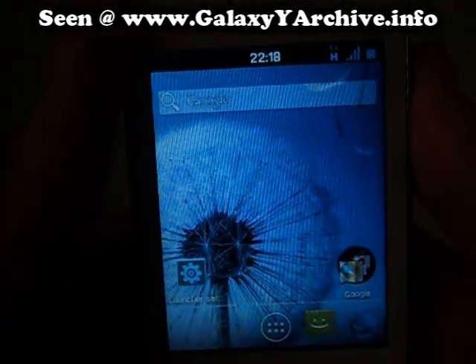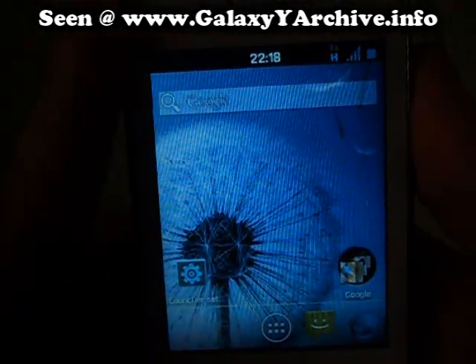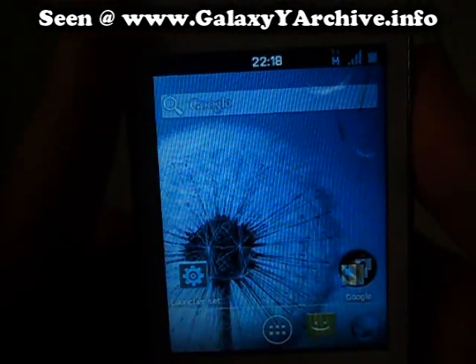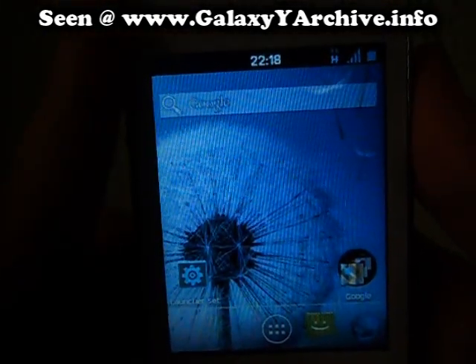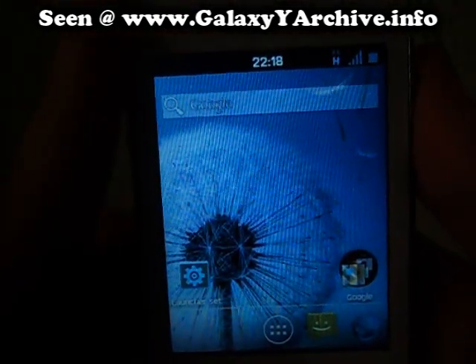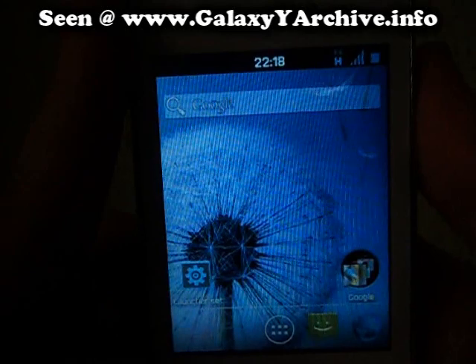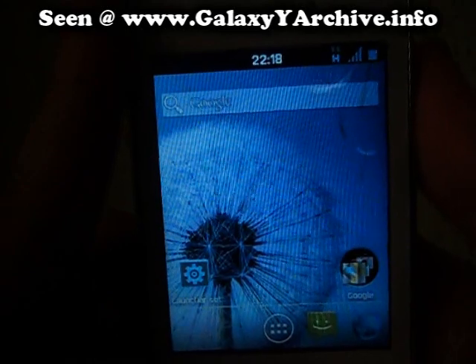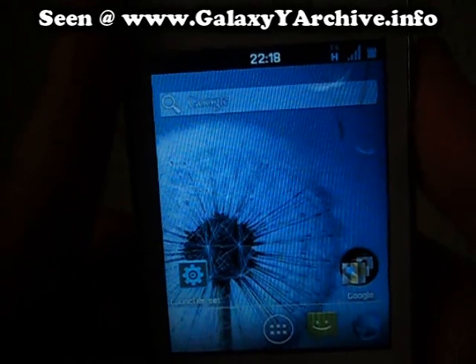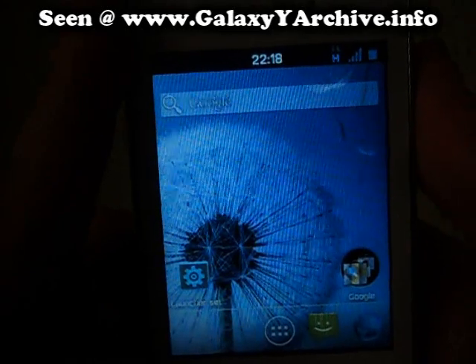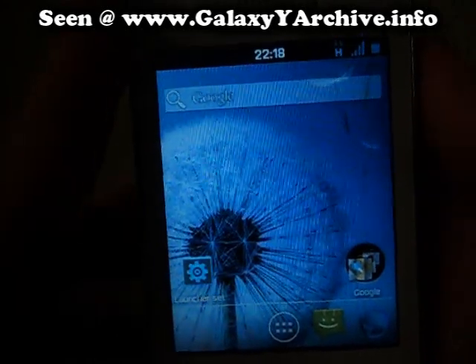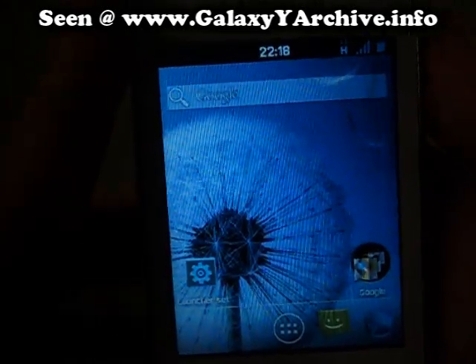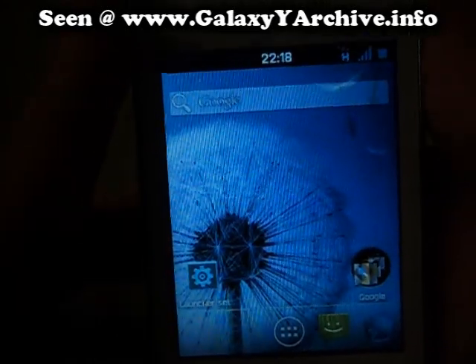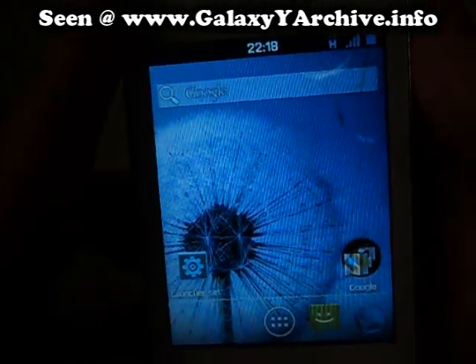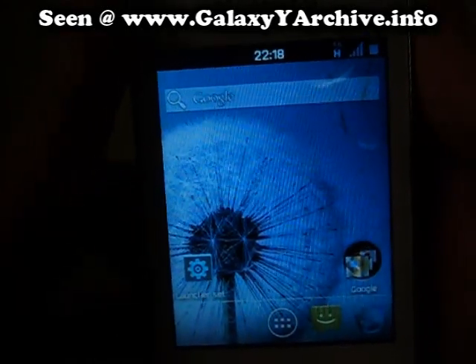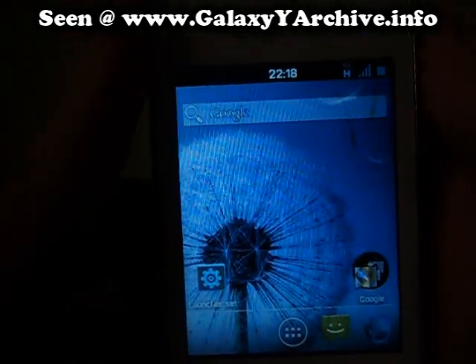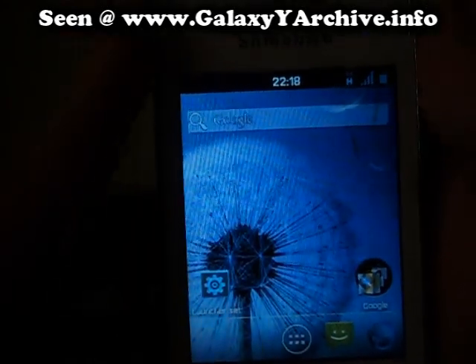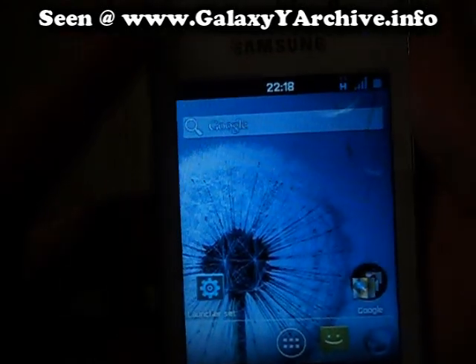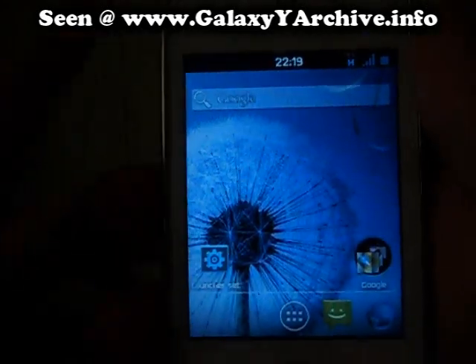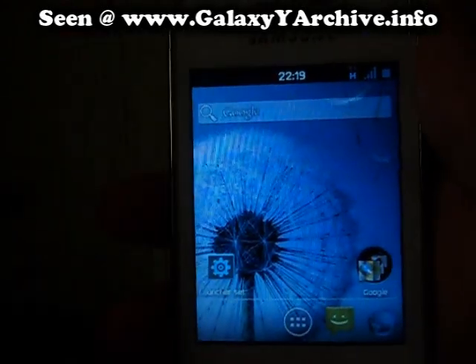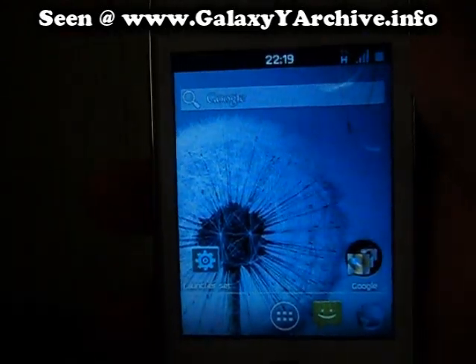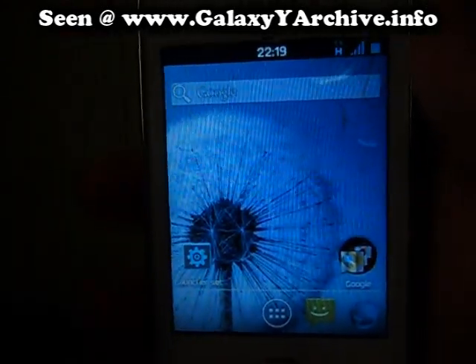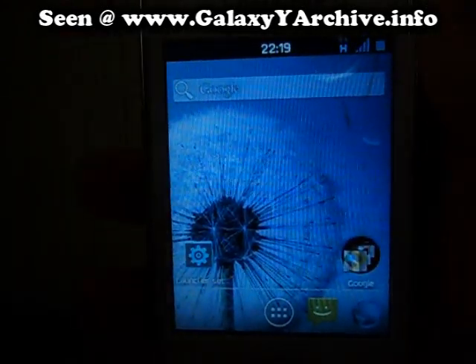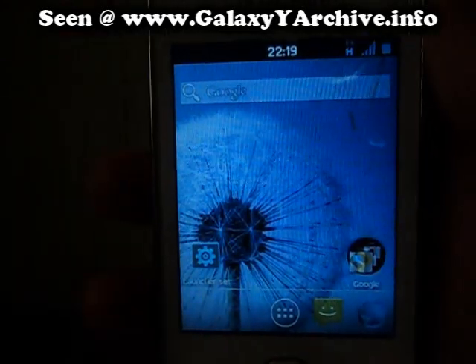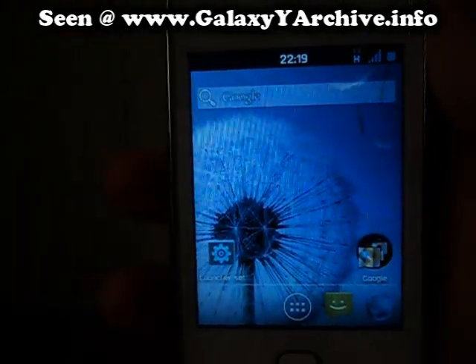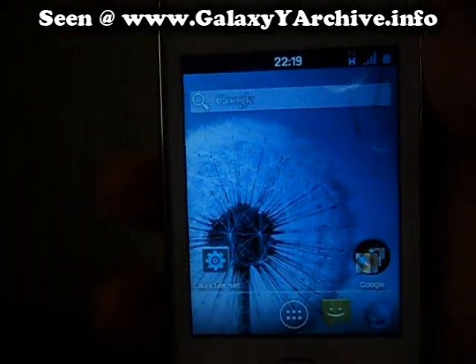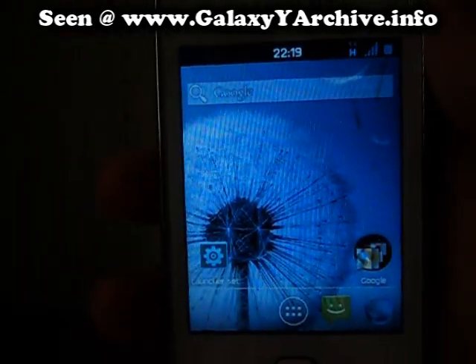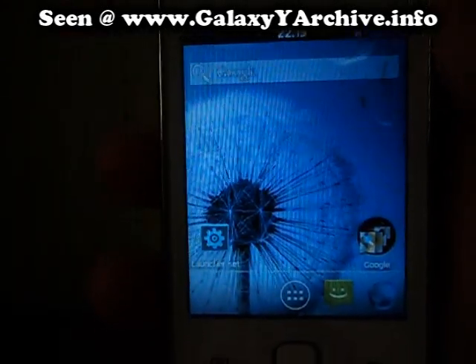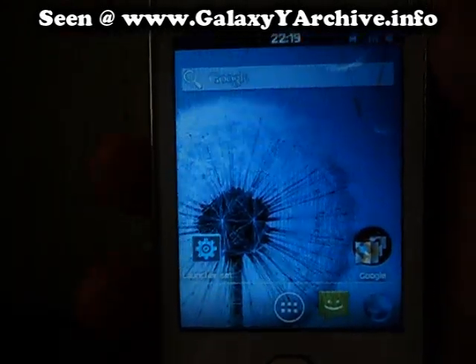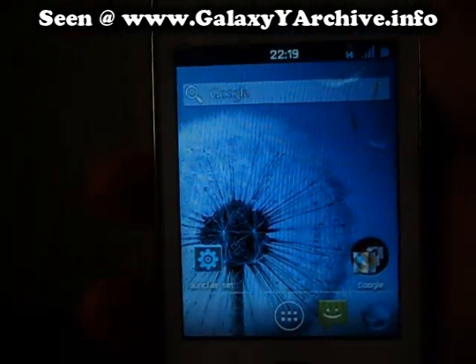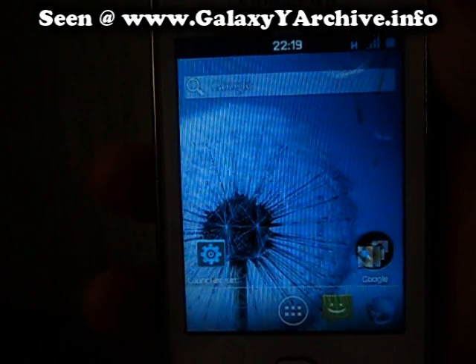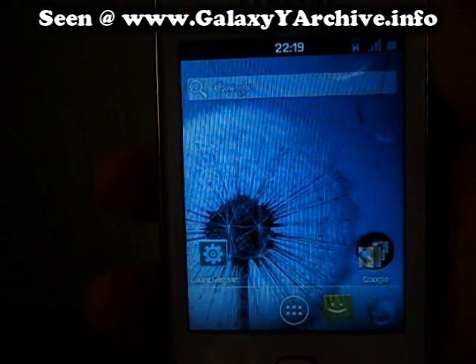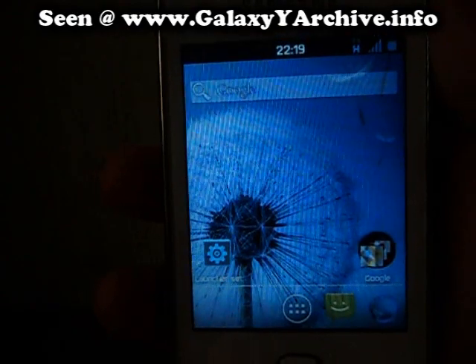Enjoy using CREES ROM and the optional ICS Trans Theme. Thanks for watching, and remember to visit my blog.